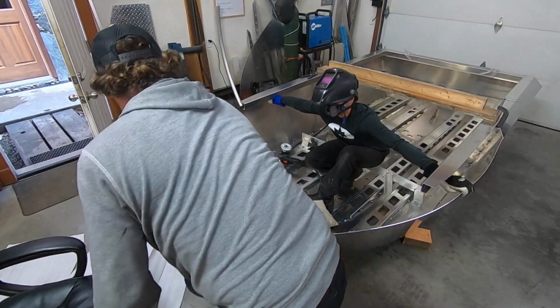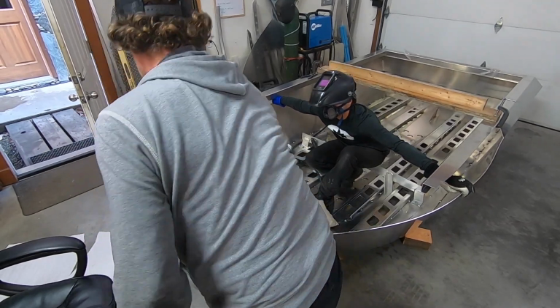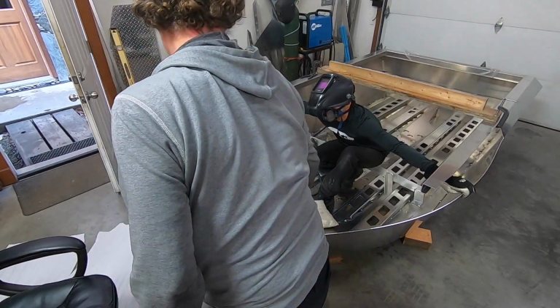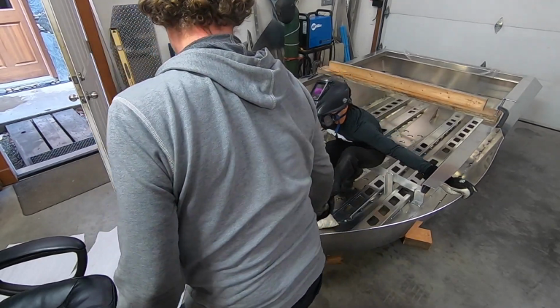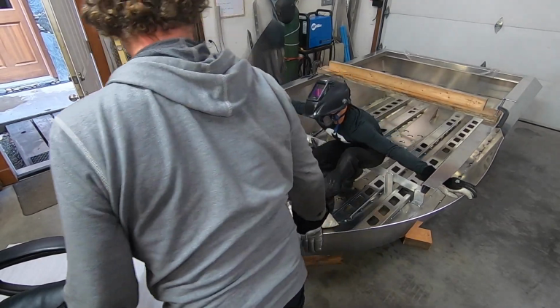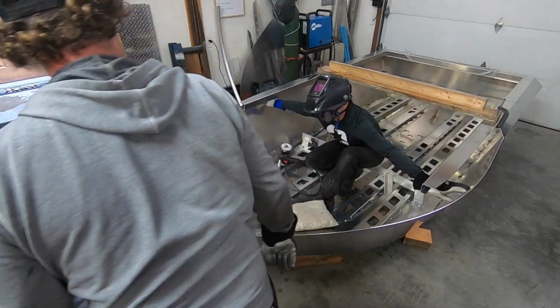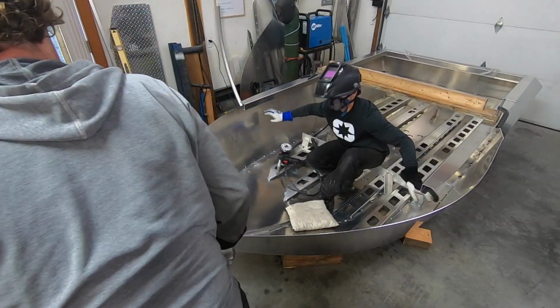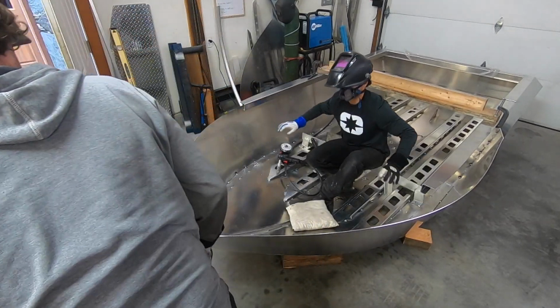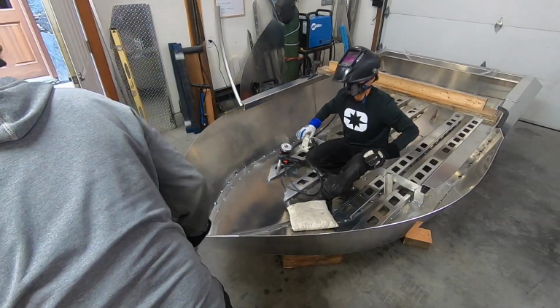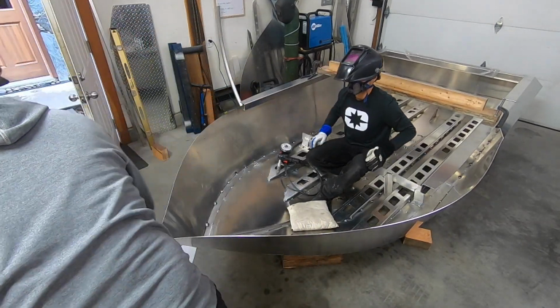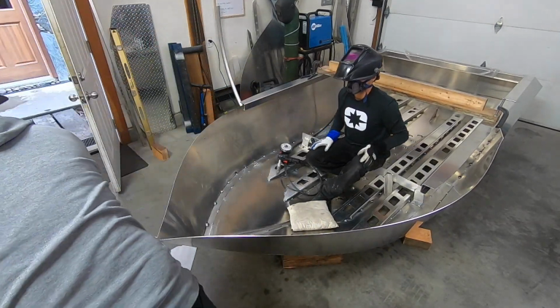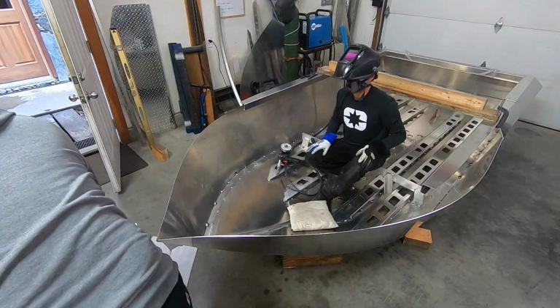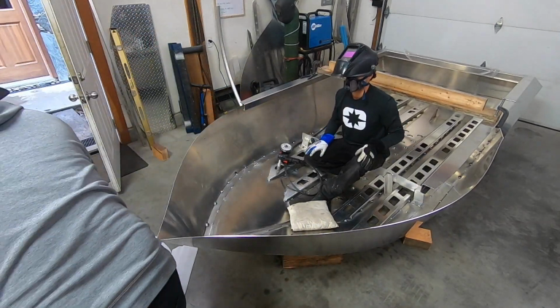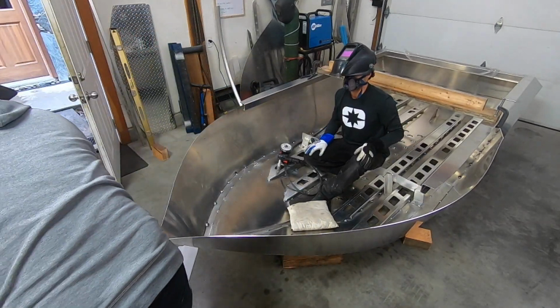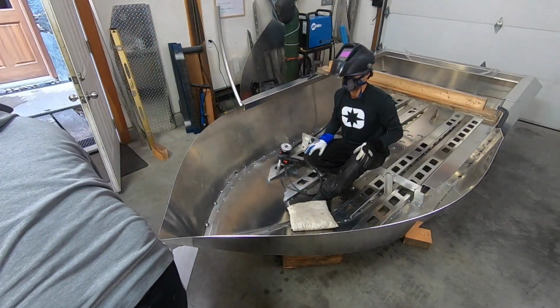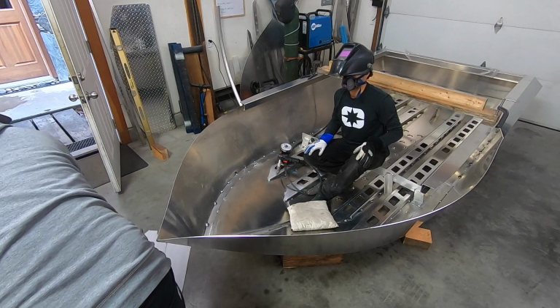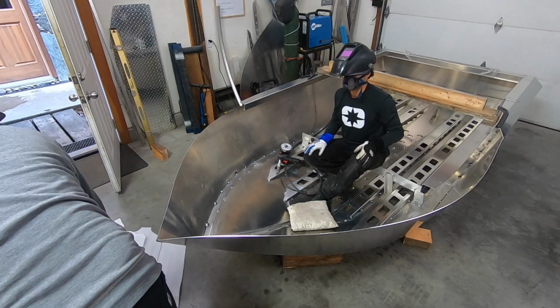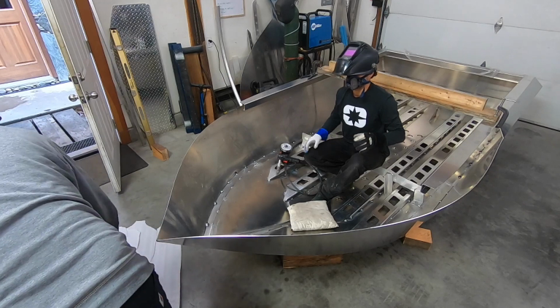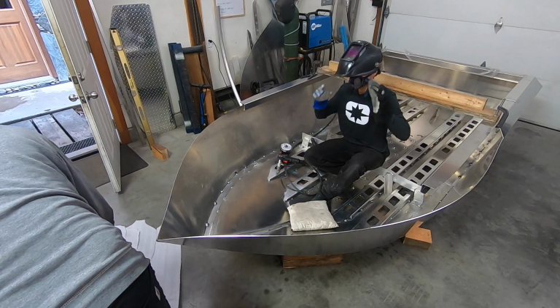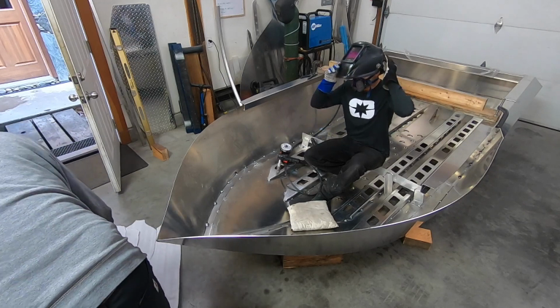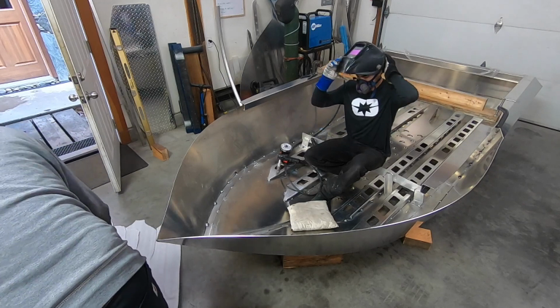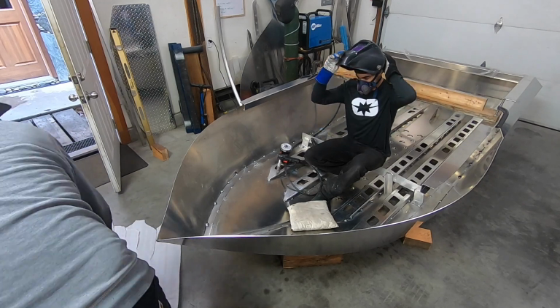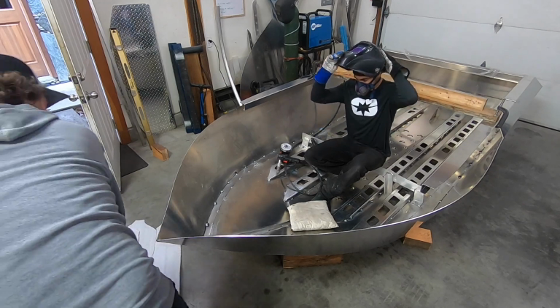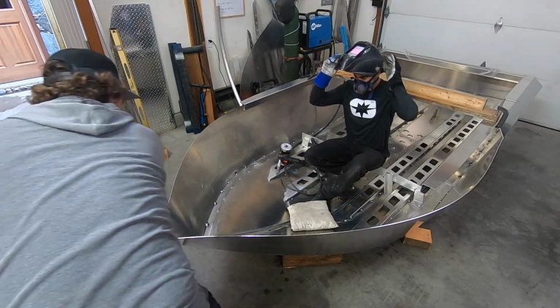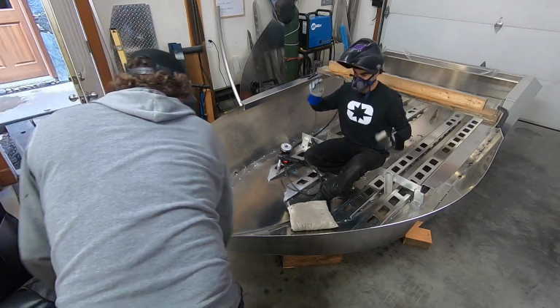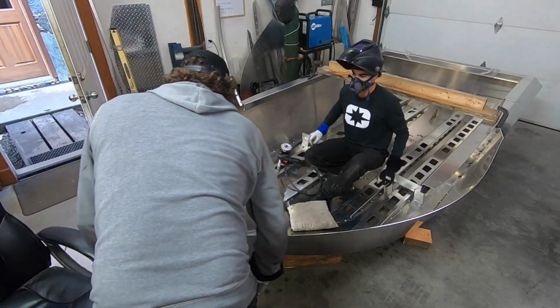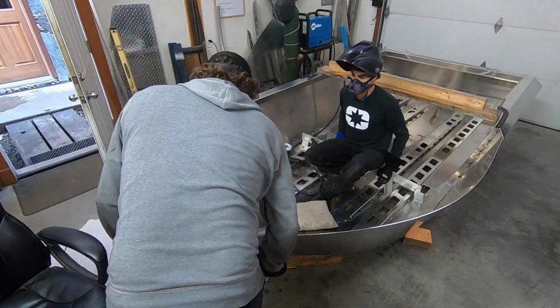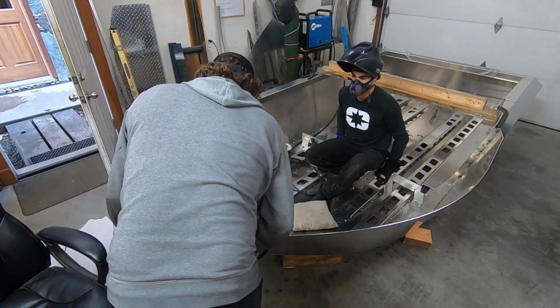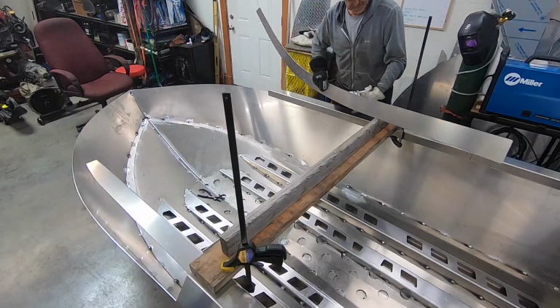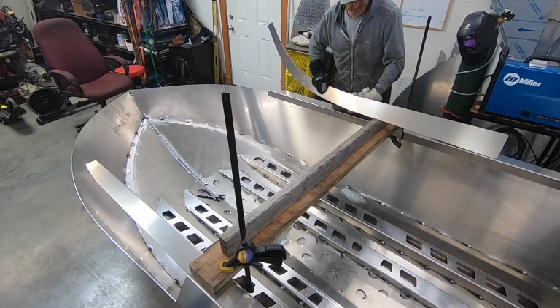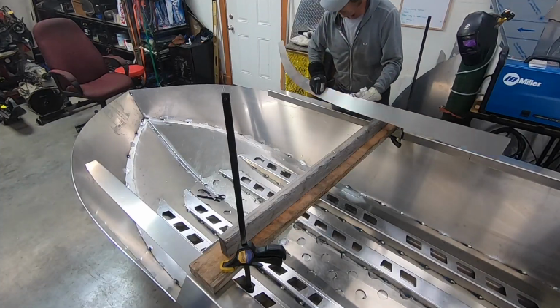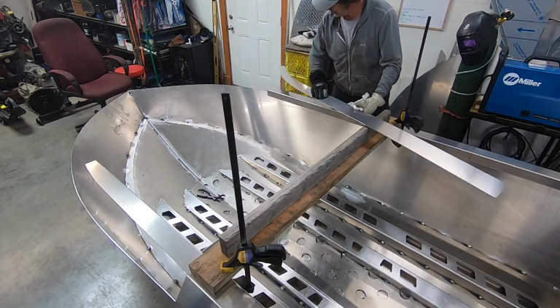That piece is not sitting there very nicely. Well, we gotta work it.